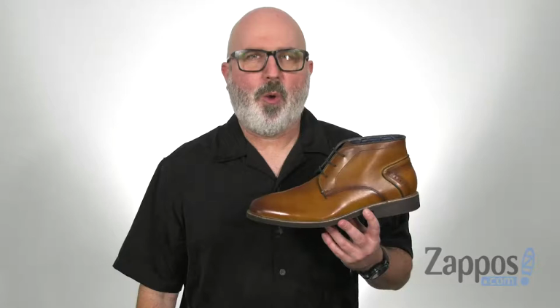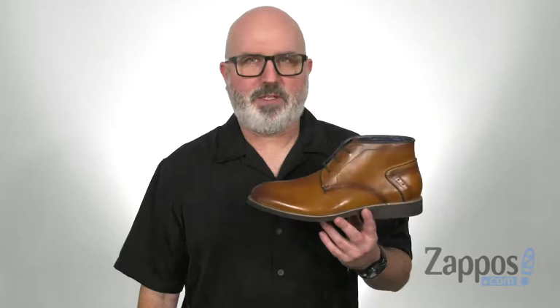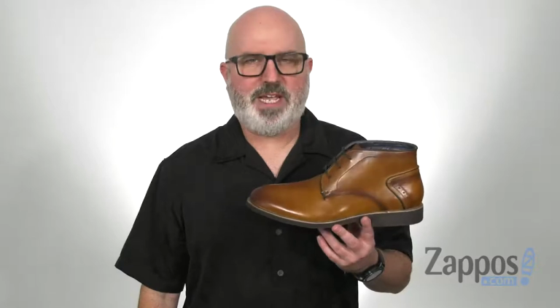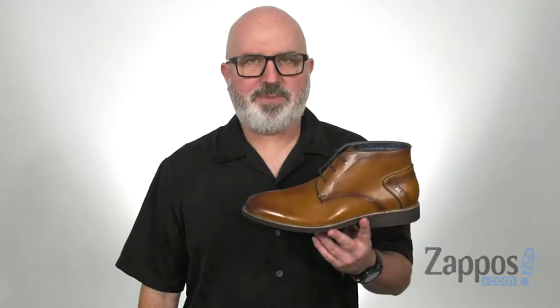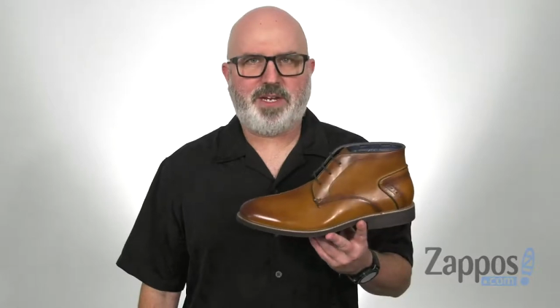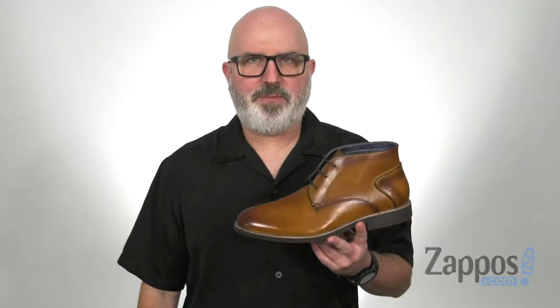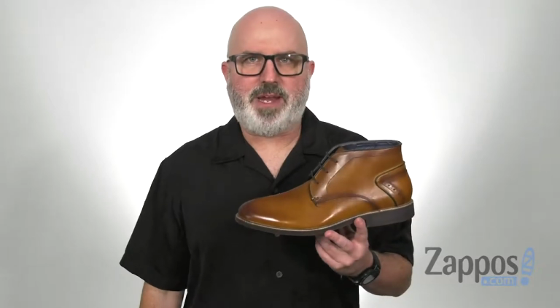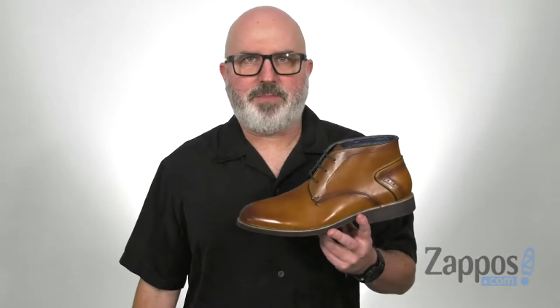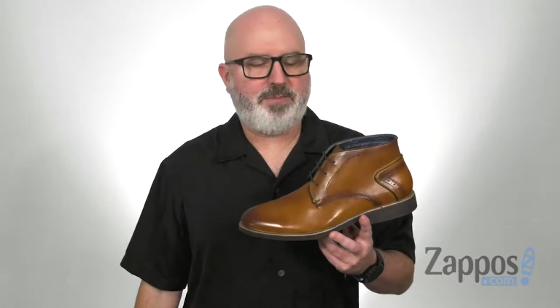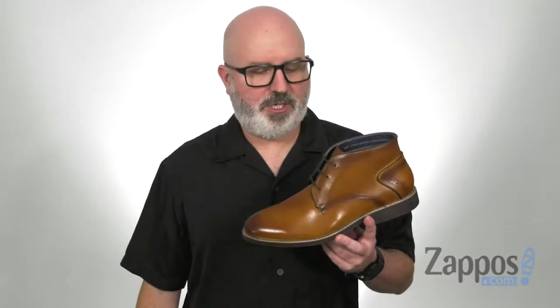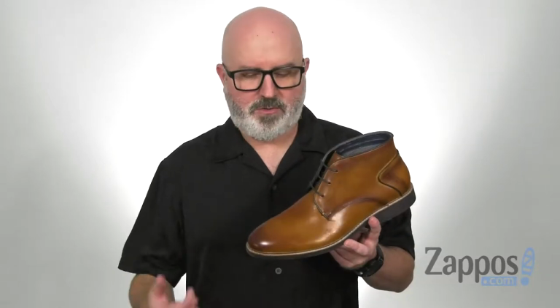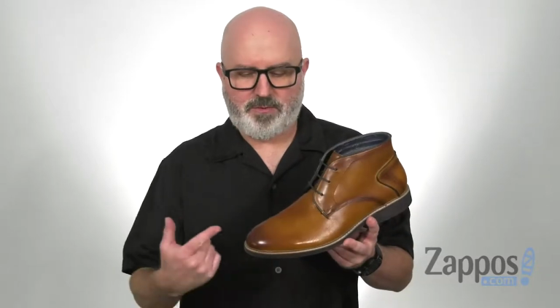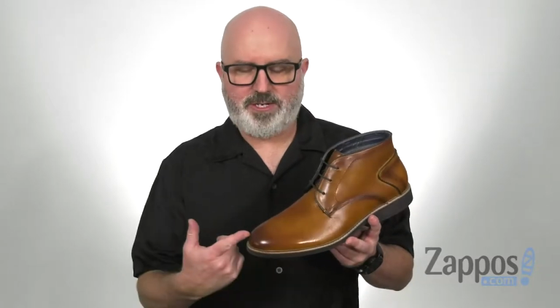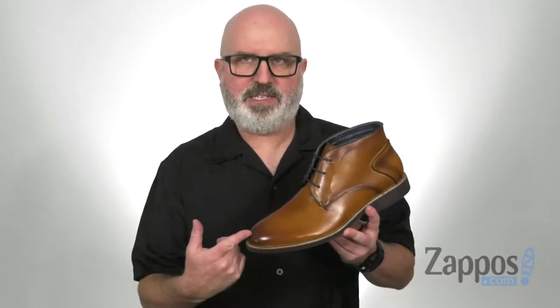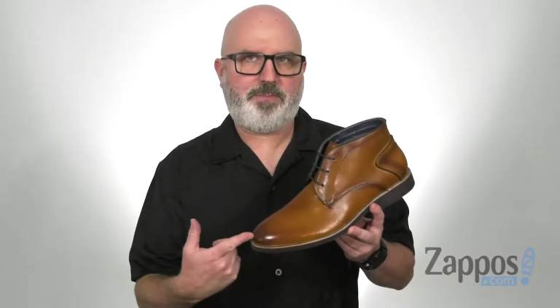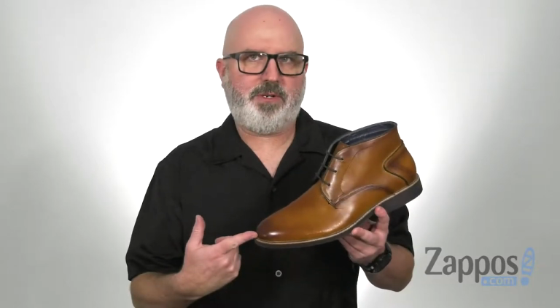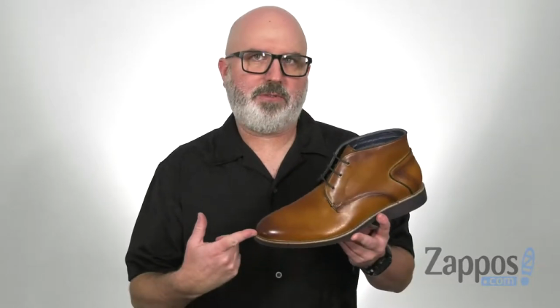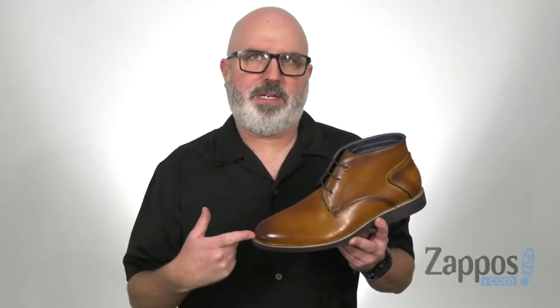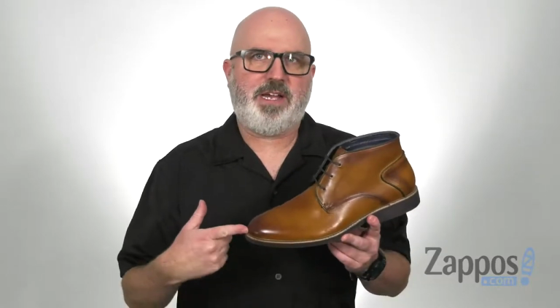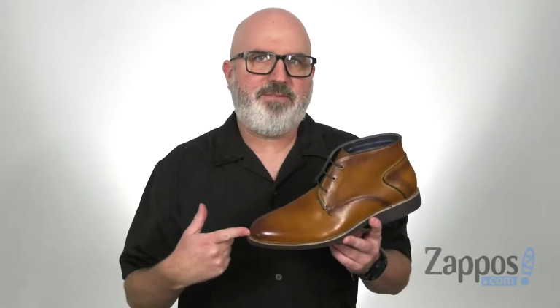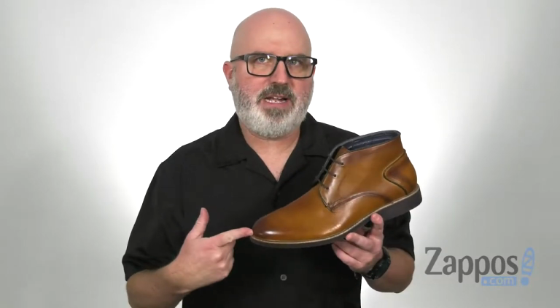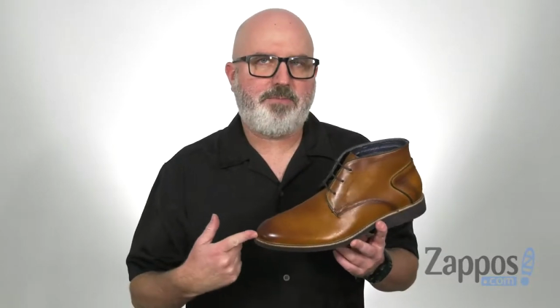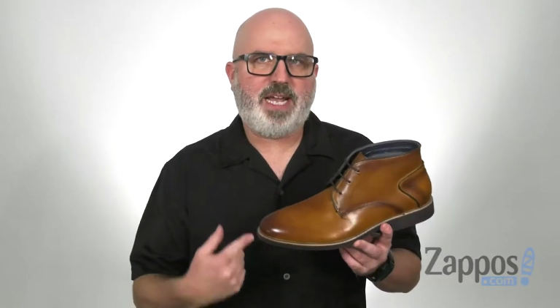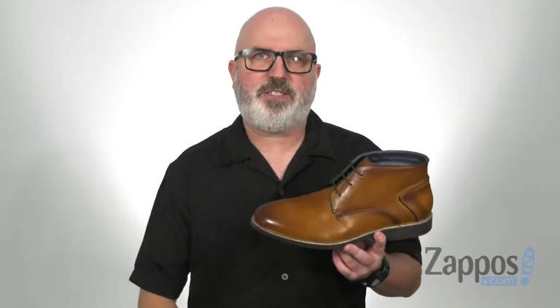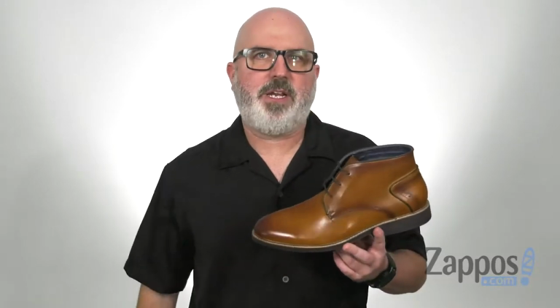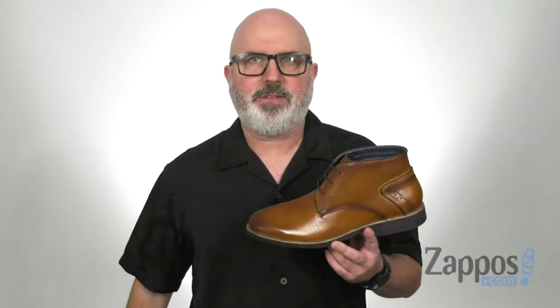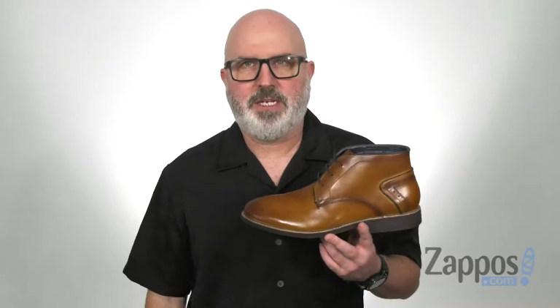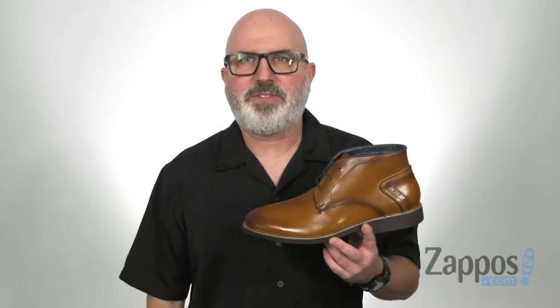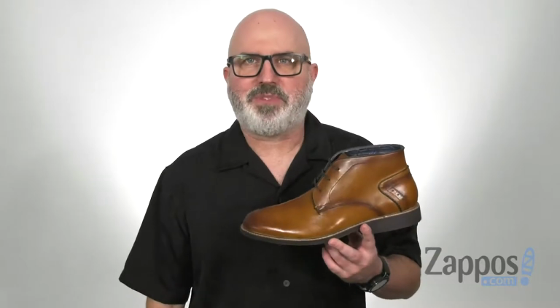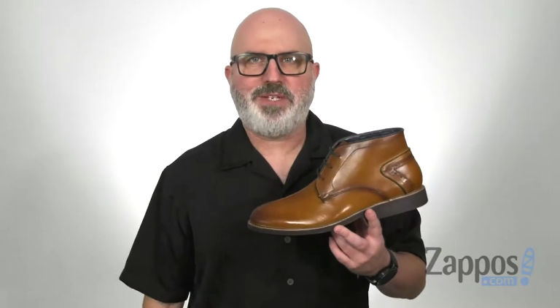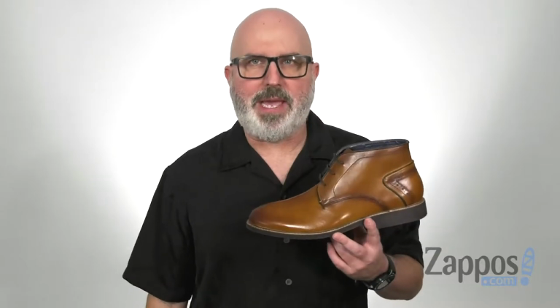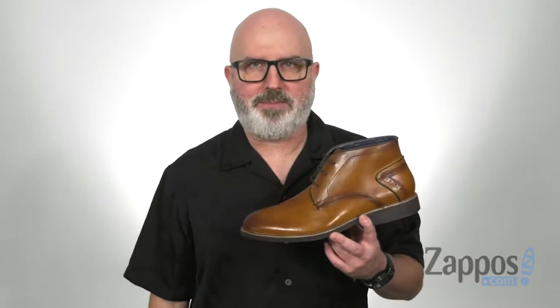What's happening everybody, my name's Joe, I work here at Zappos, and I've got the Baxter here from Steve Madden.